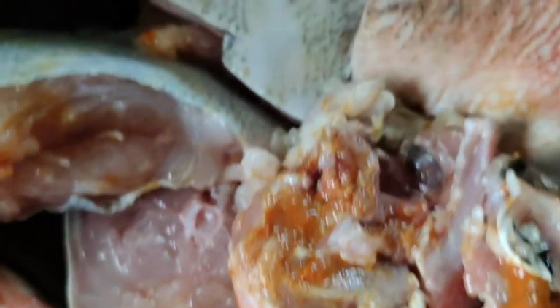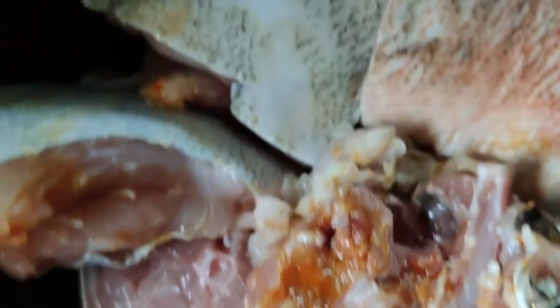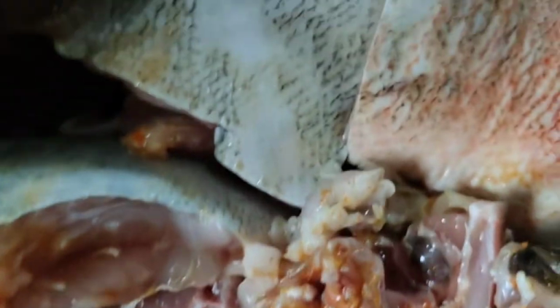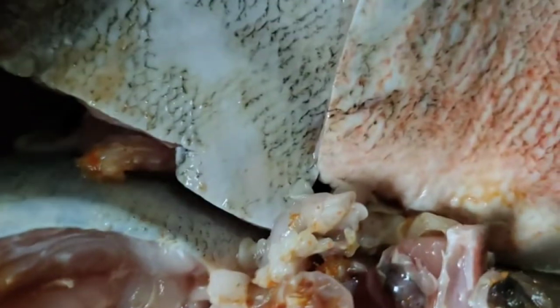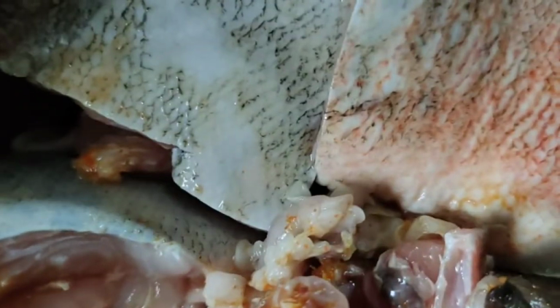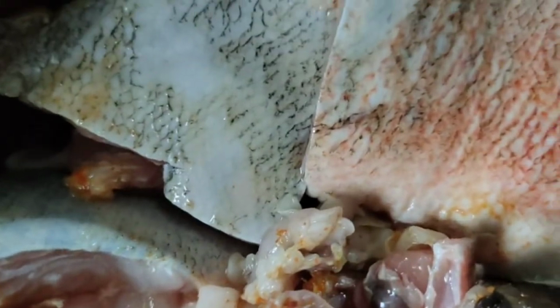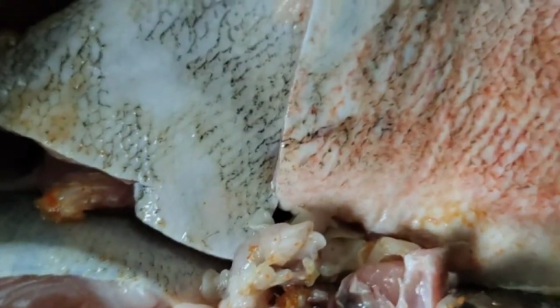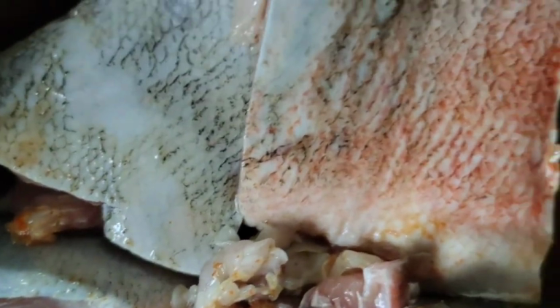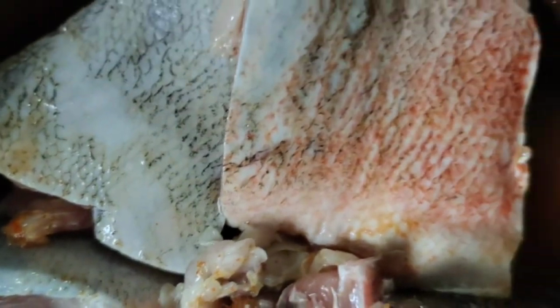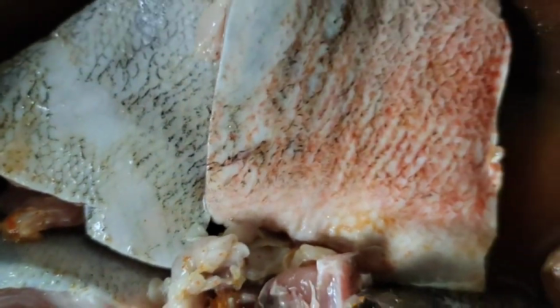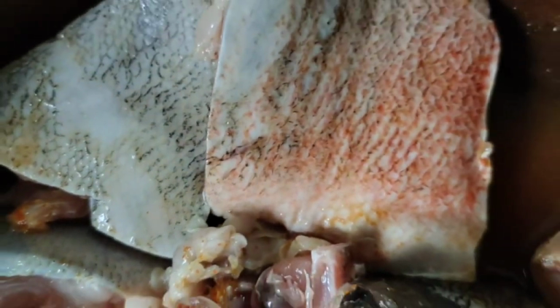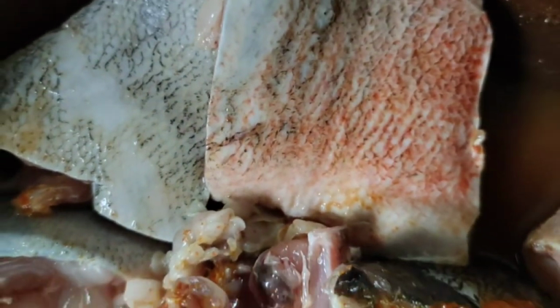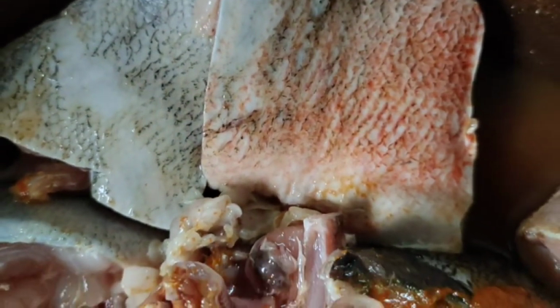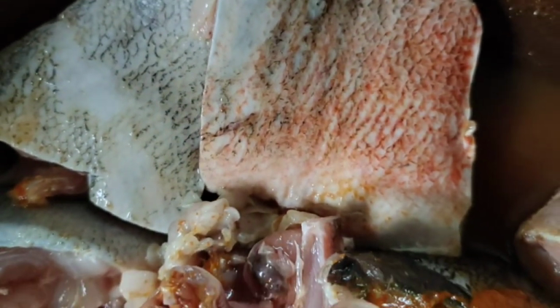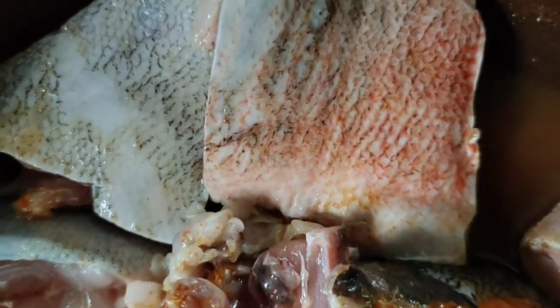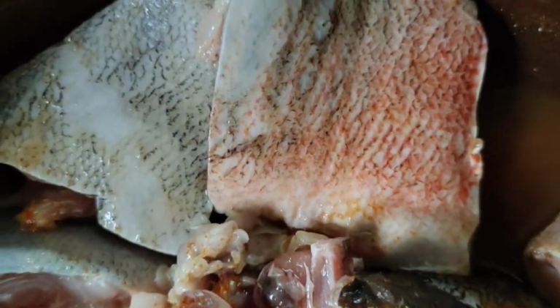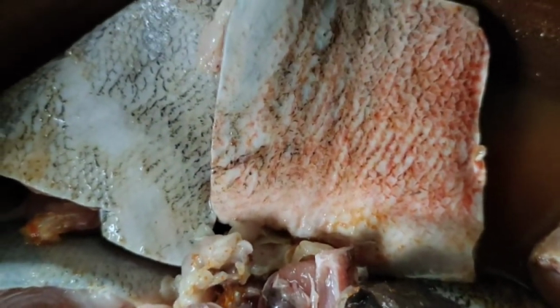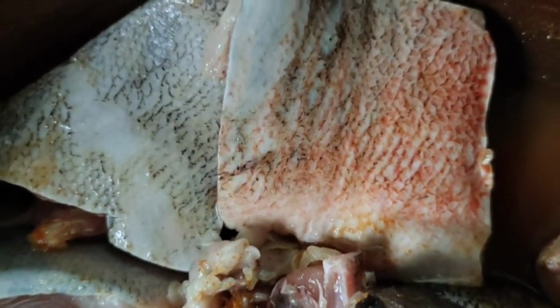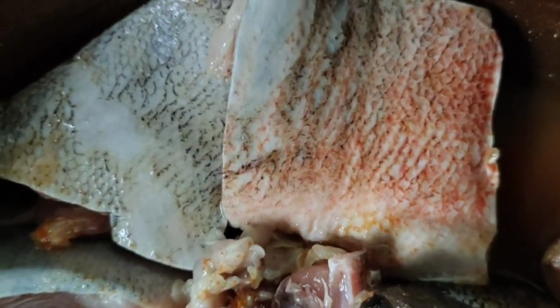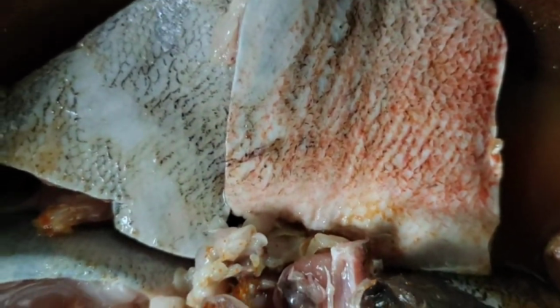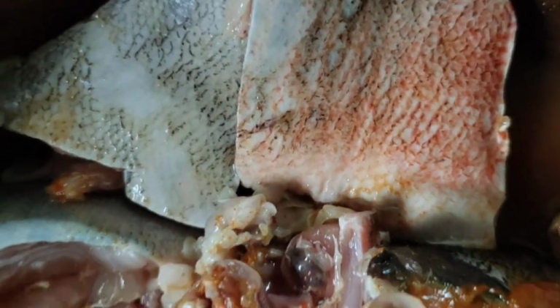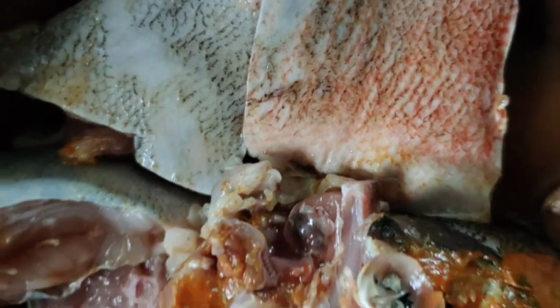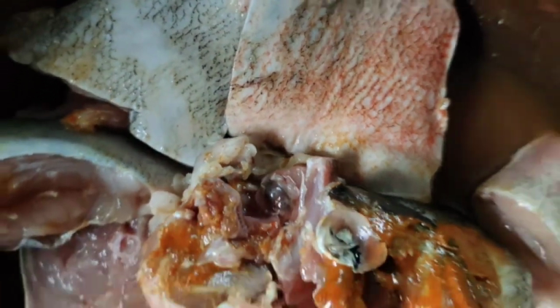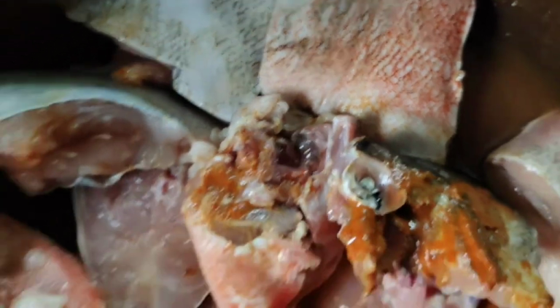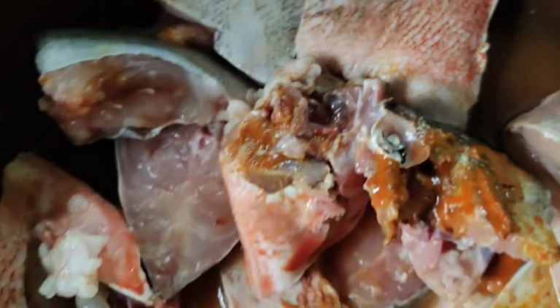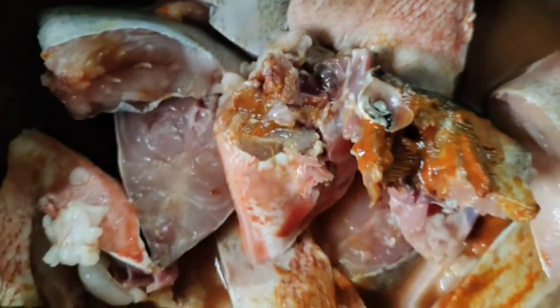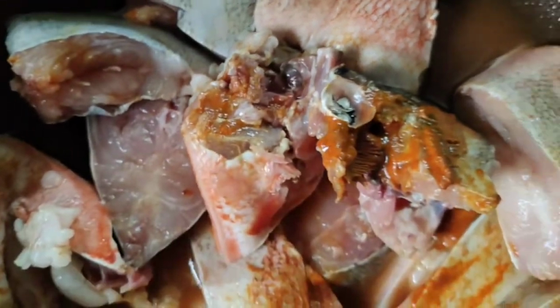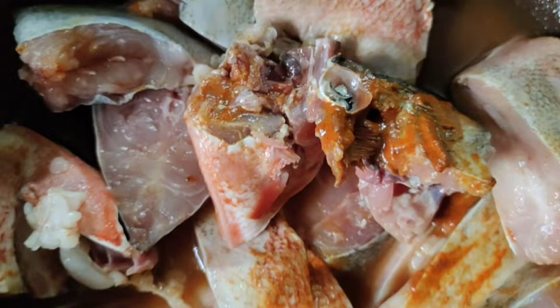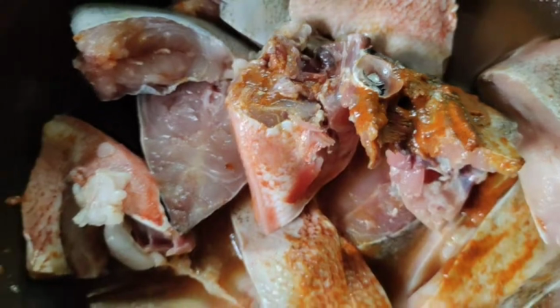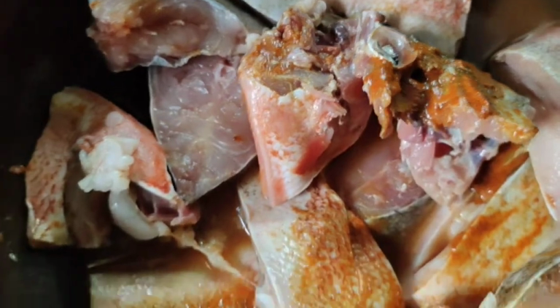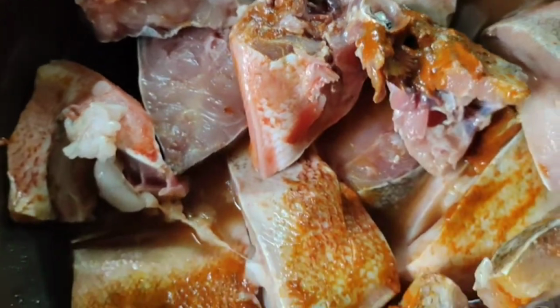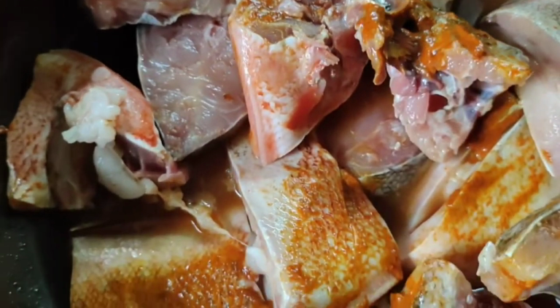We used a vine to grow. This is the last video of the meat.